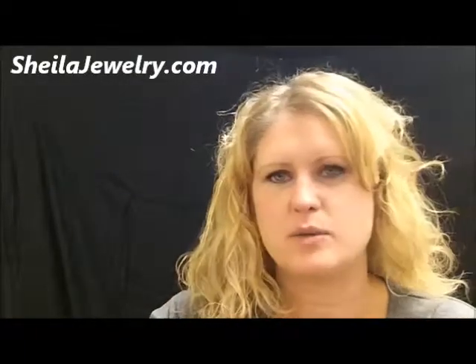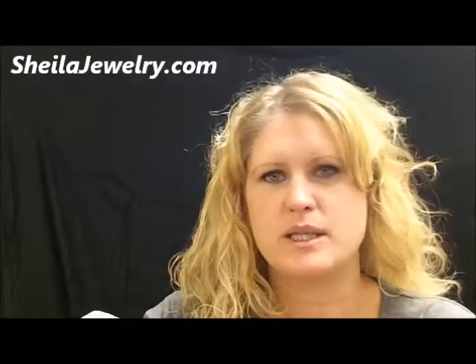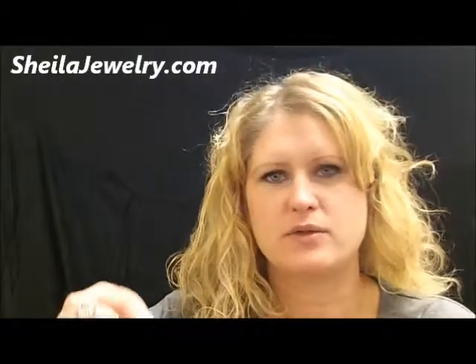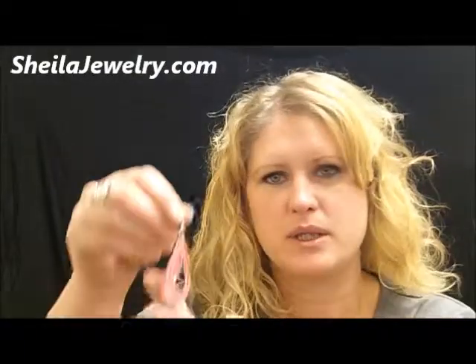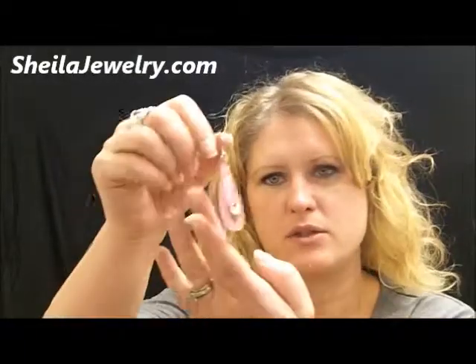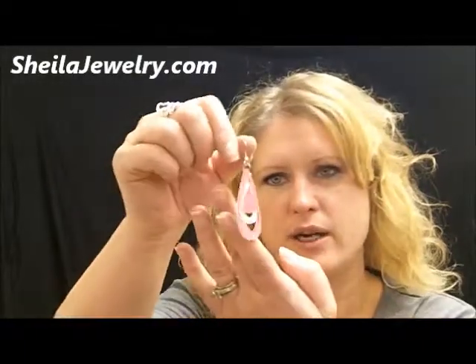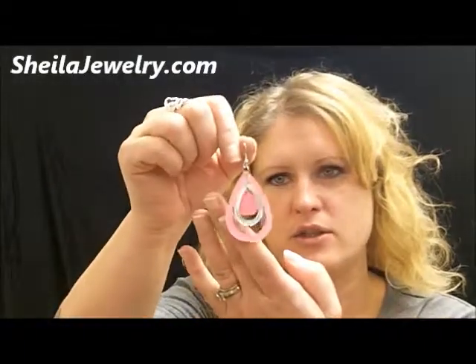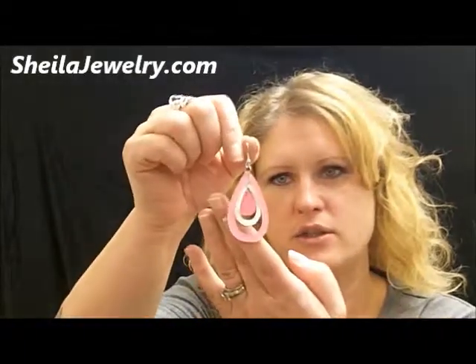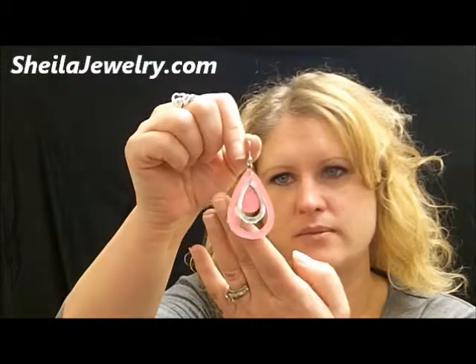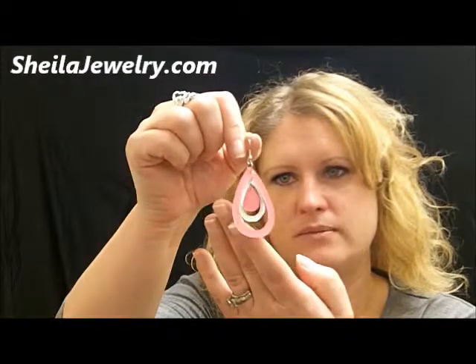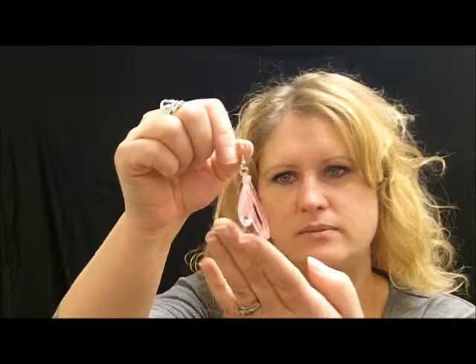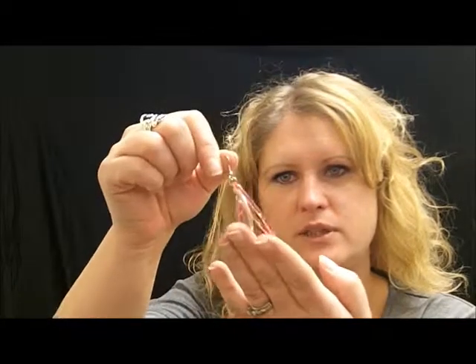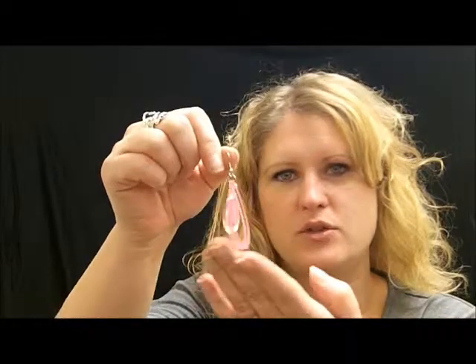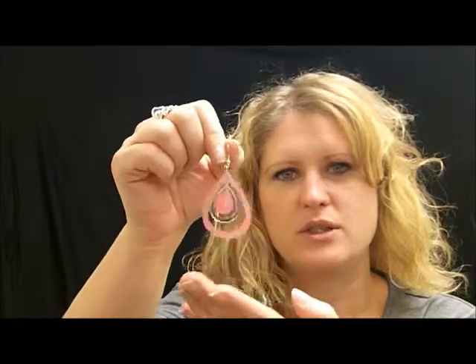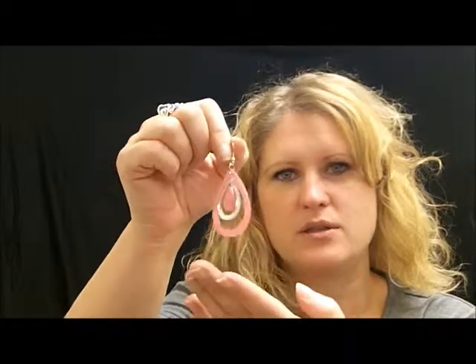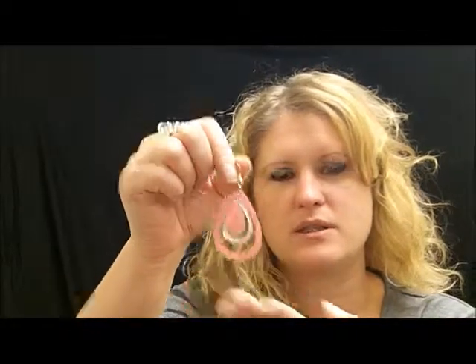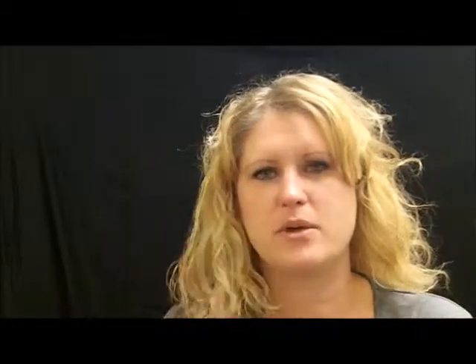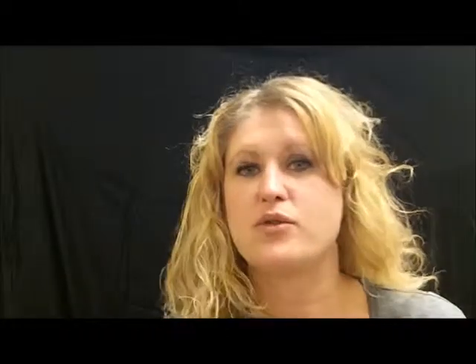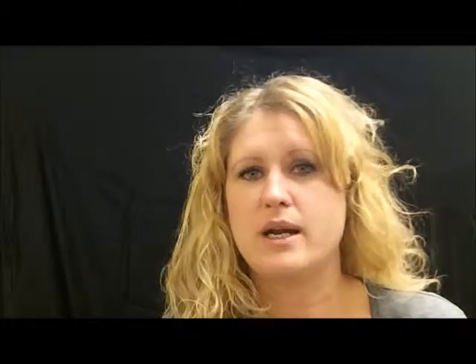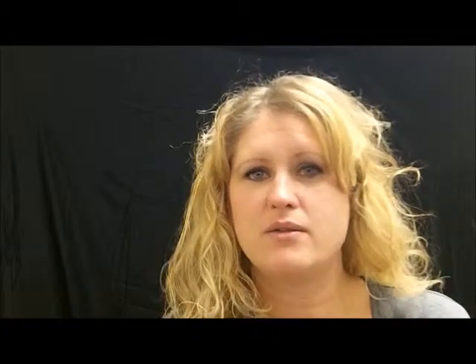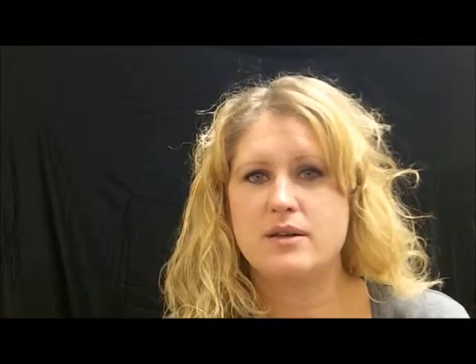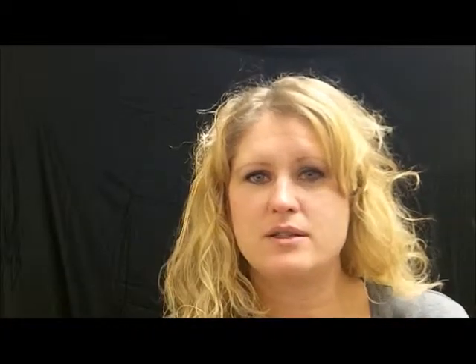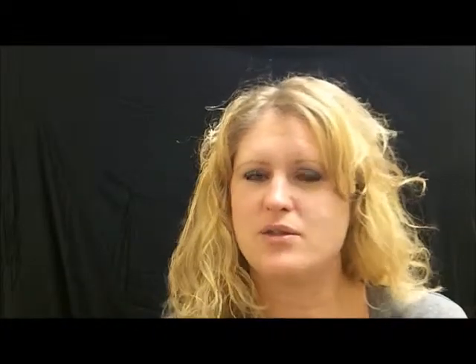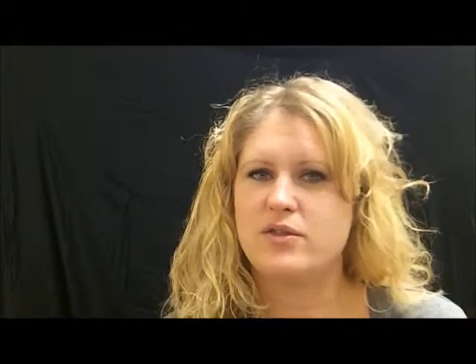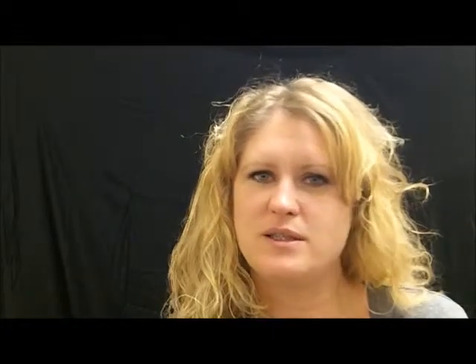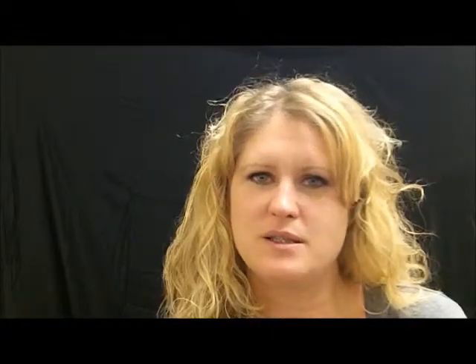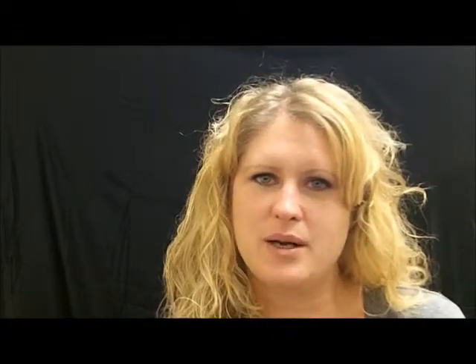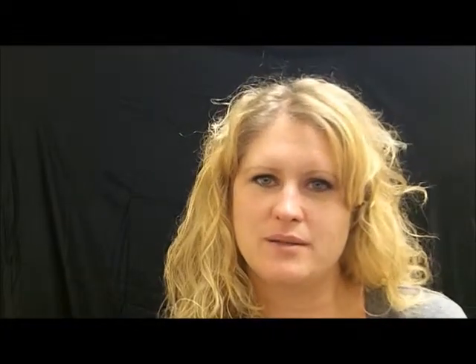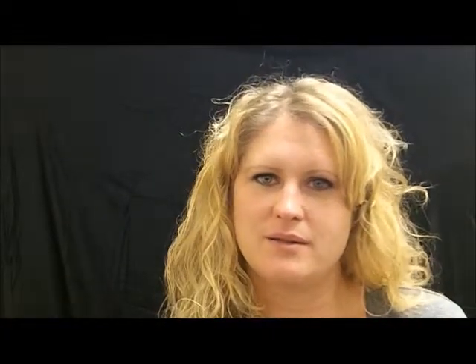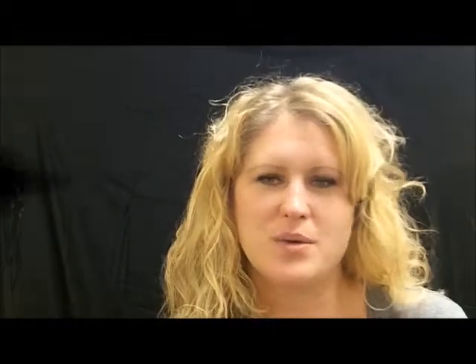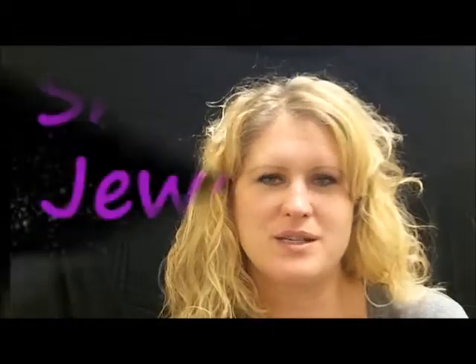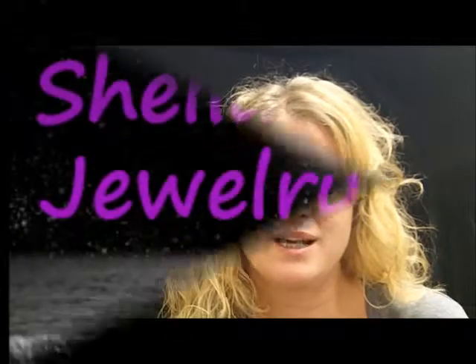These gorgeous earrings come in a variety of colors and they're only 50 cents a pair. Order today!